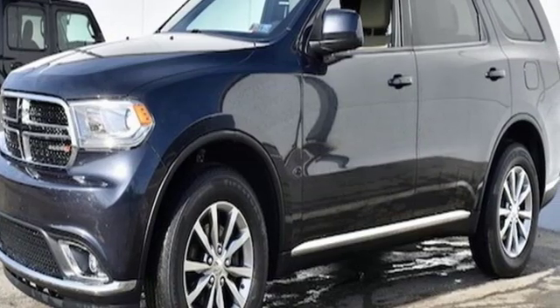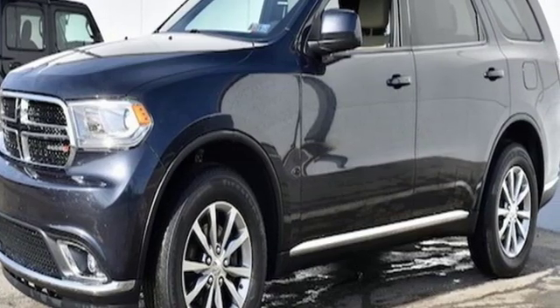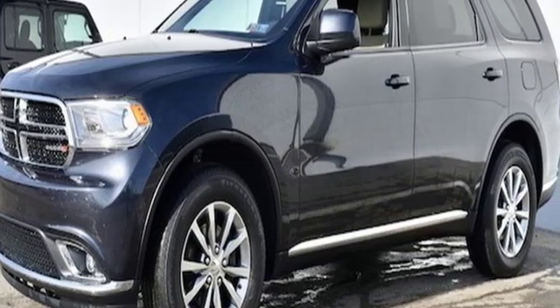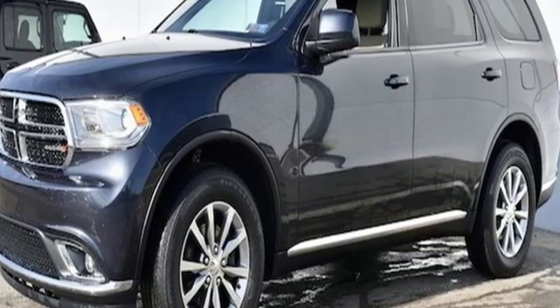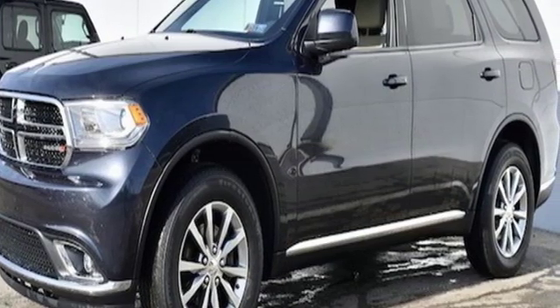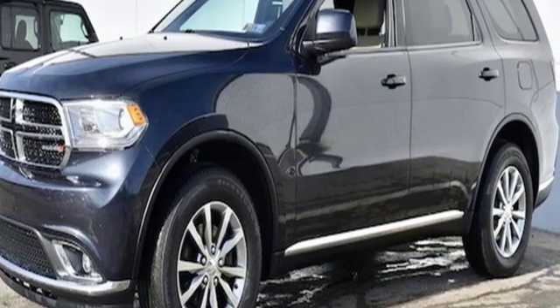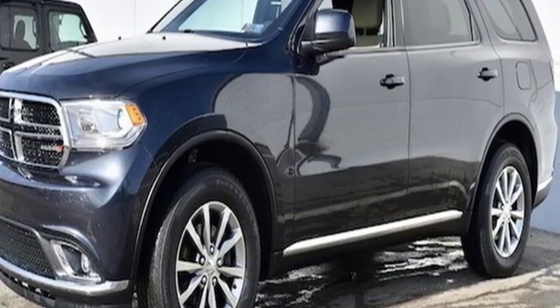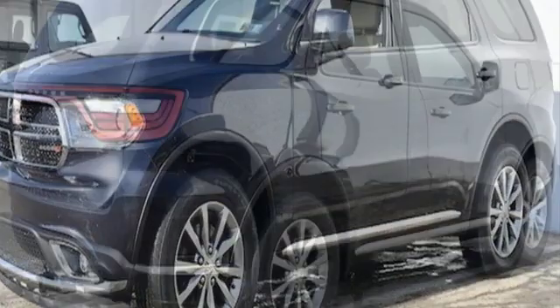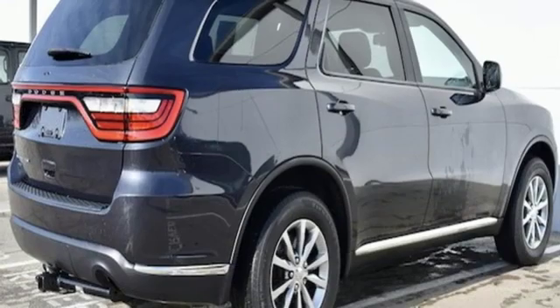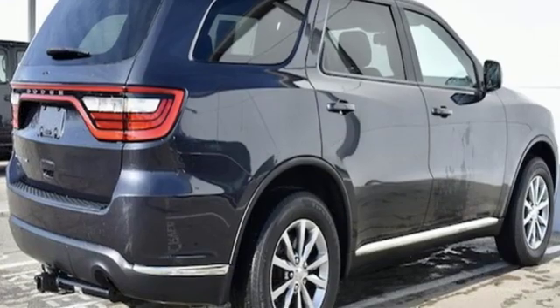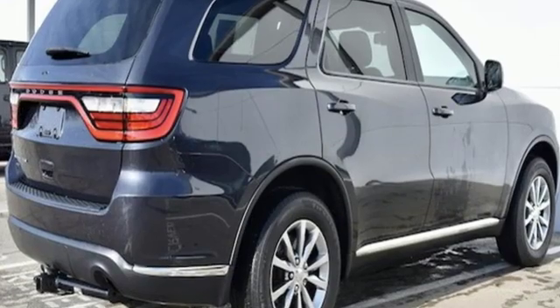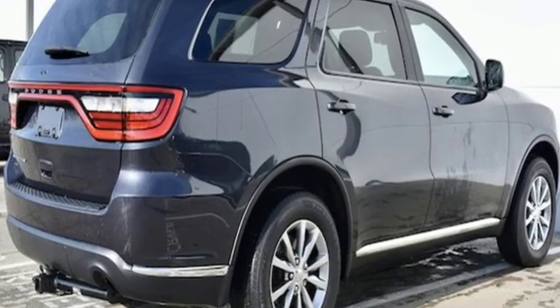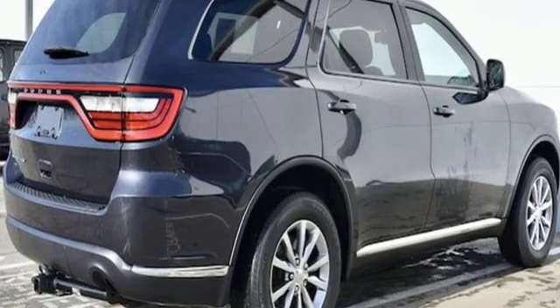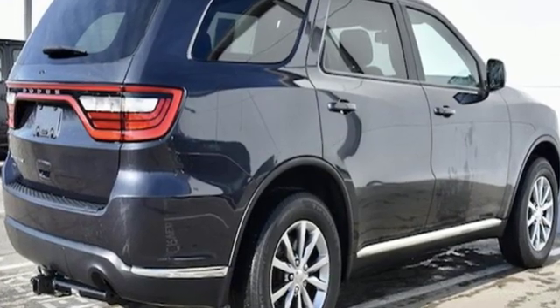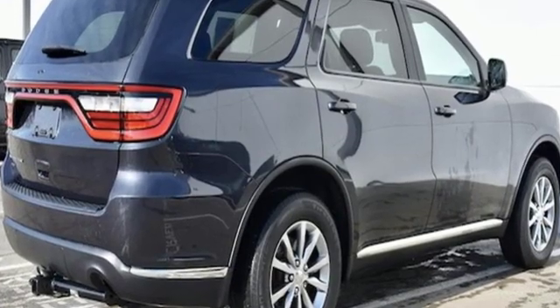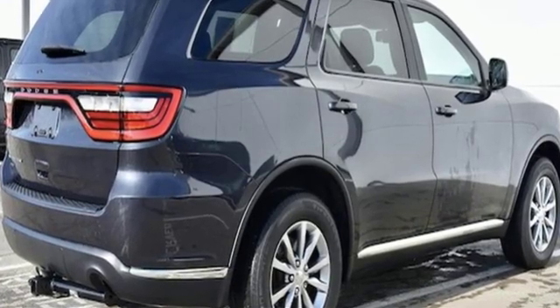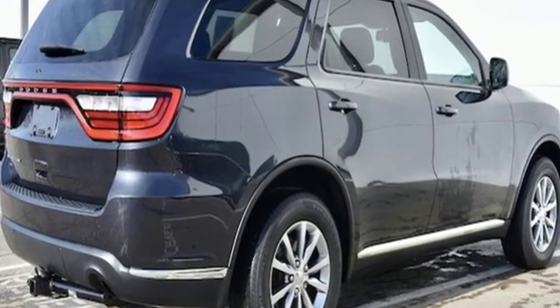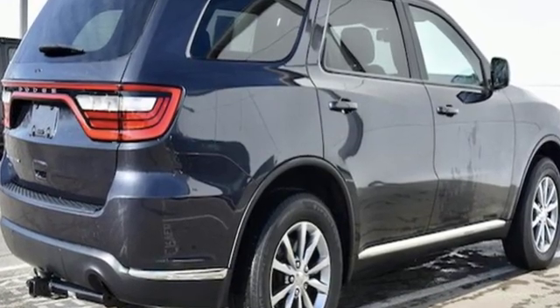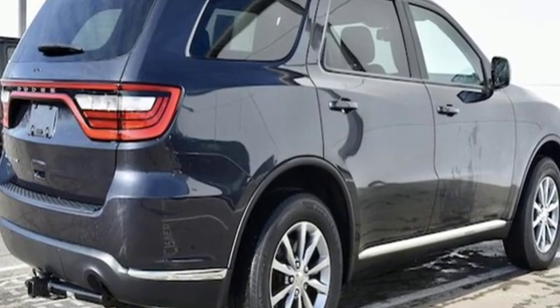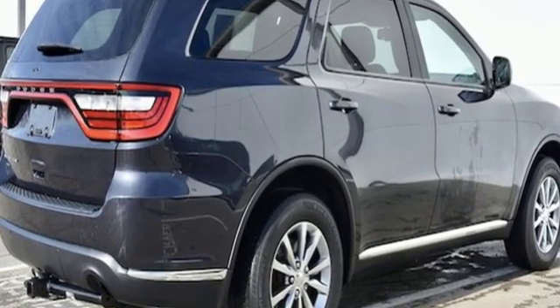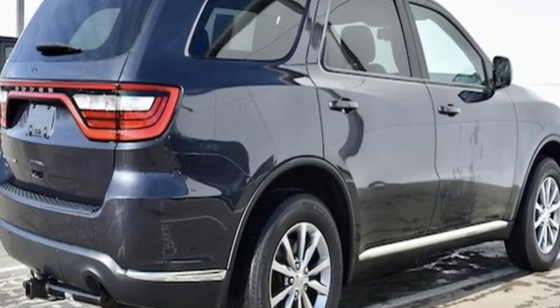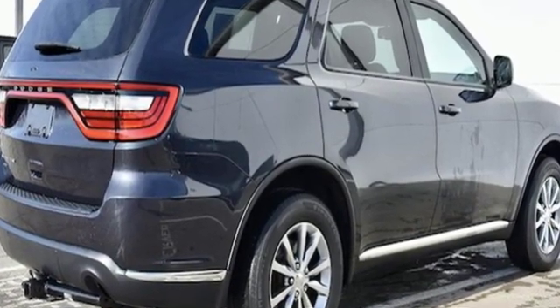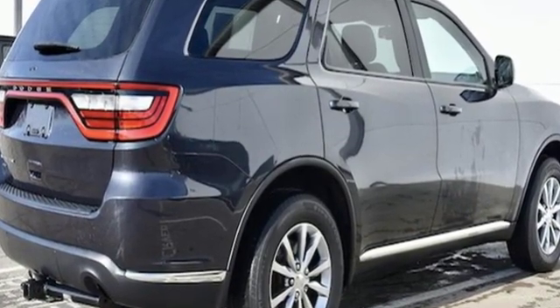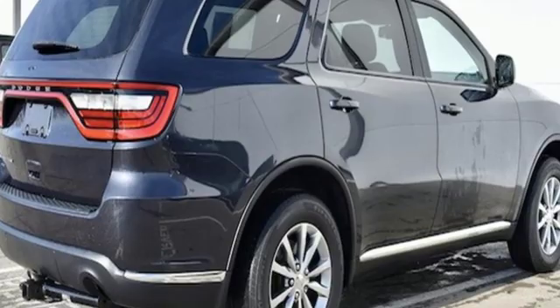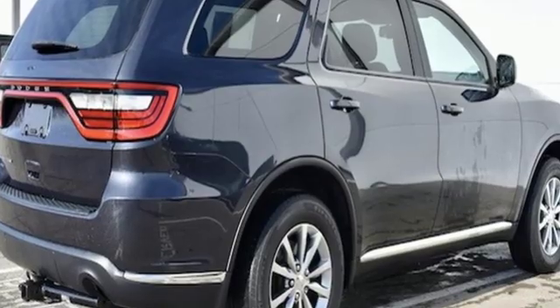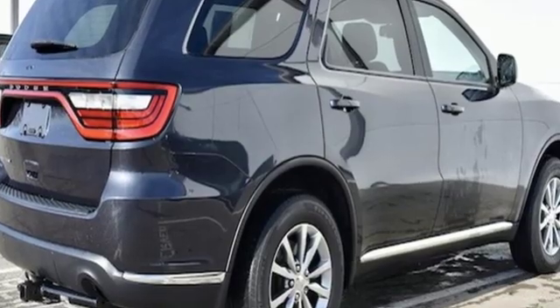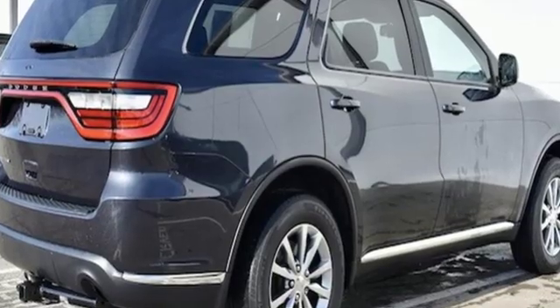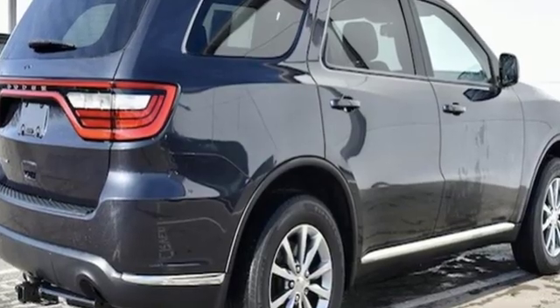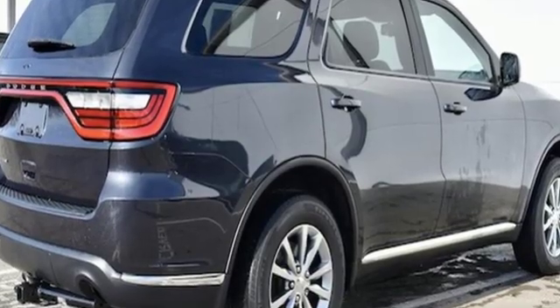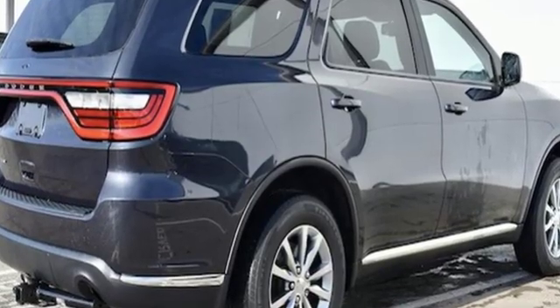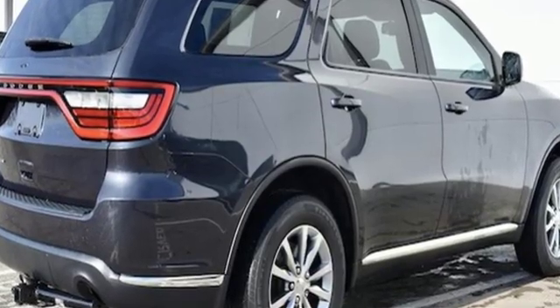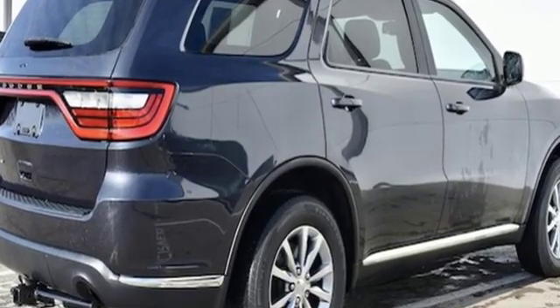Dodge doesn't do middle of the road — leave average in the dust. Hurry in today for a test drive.